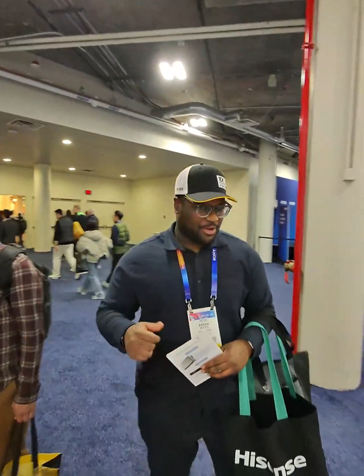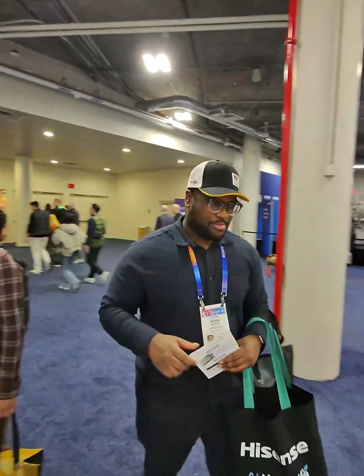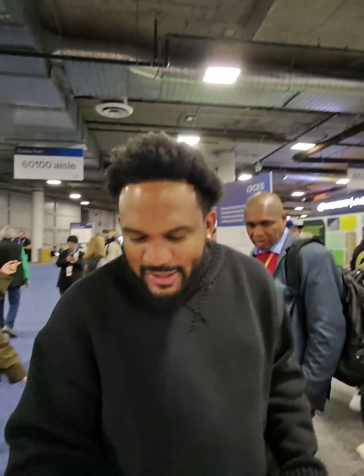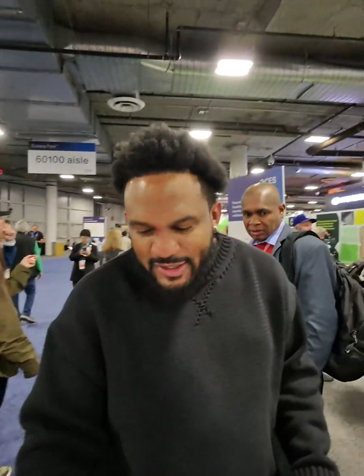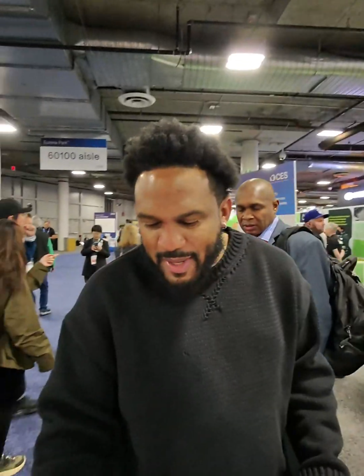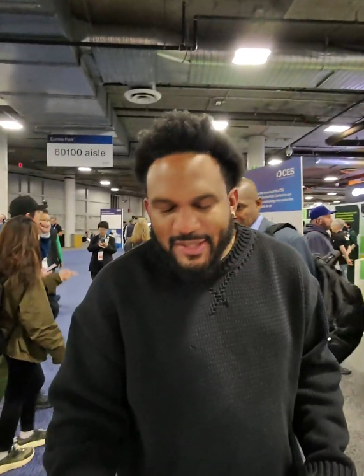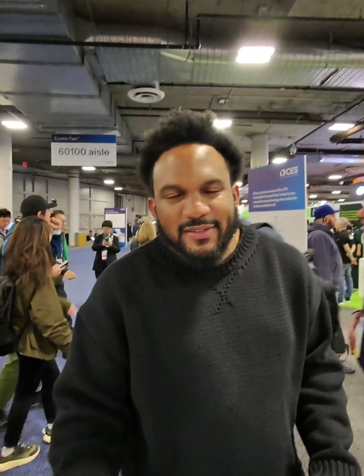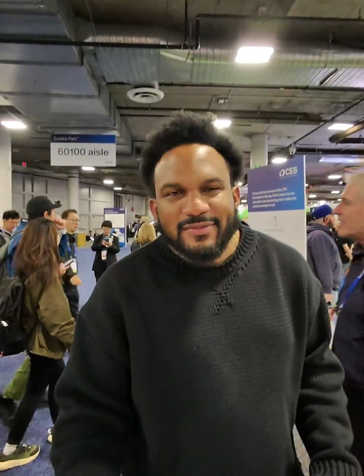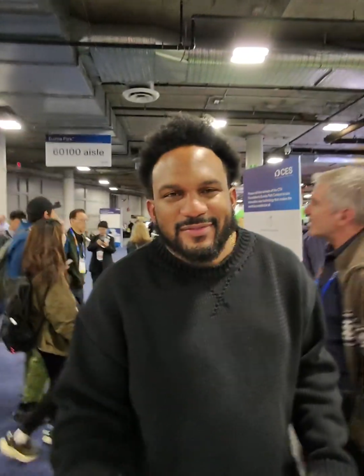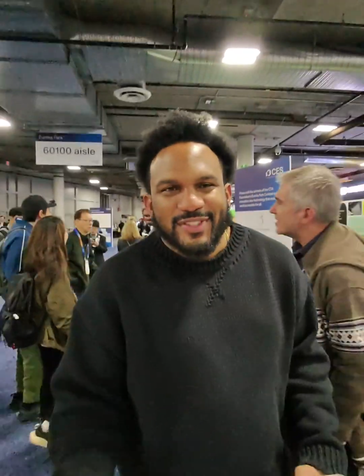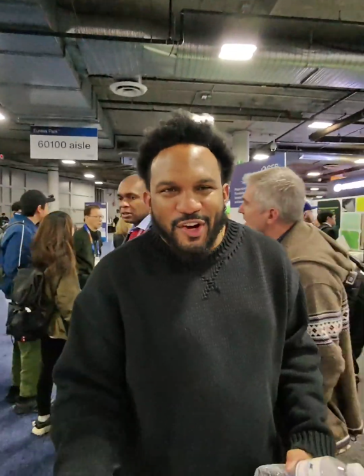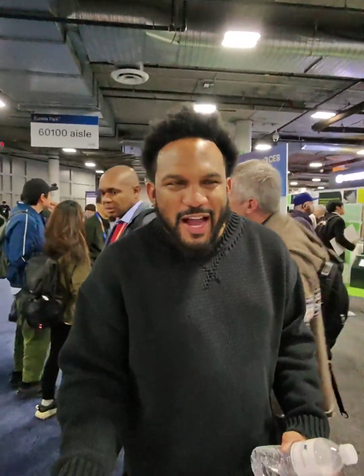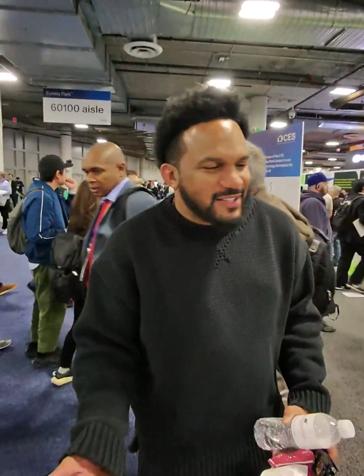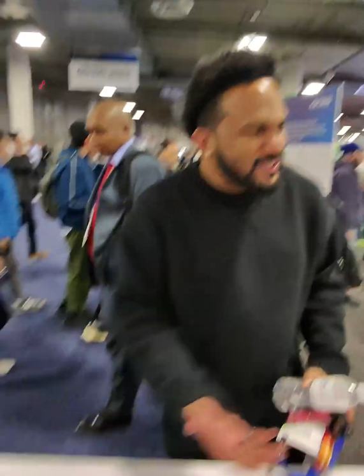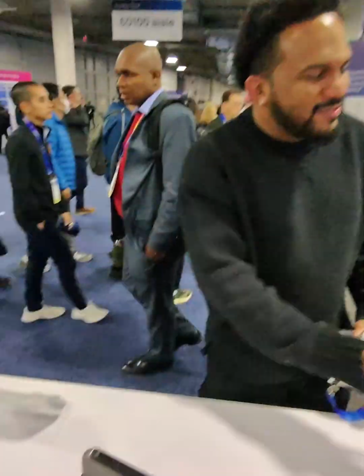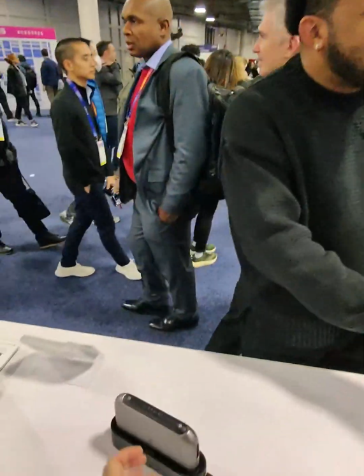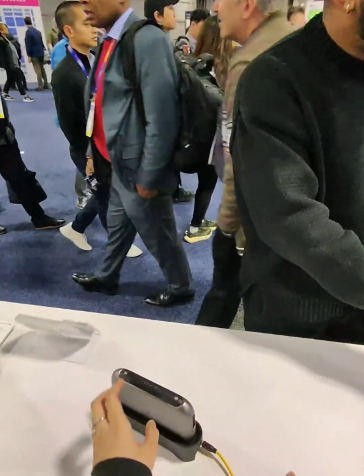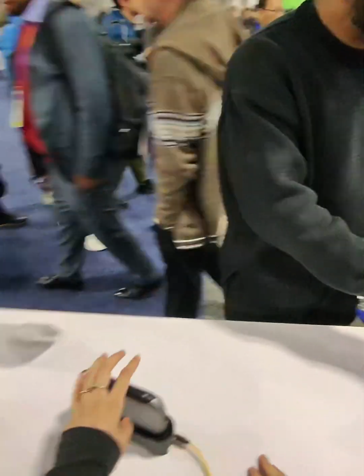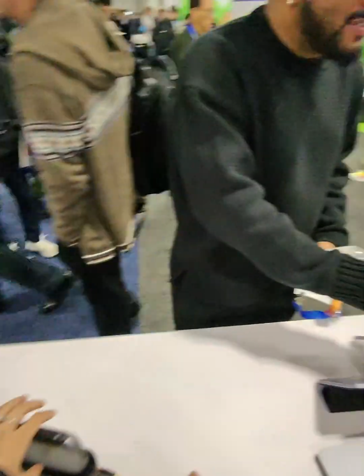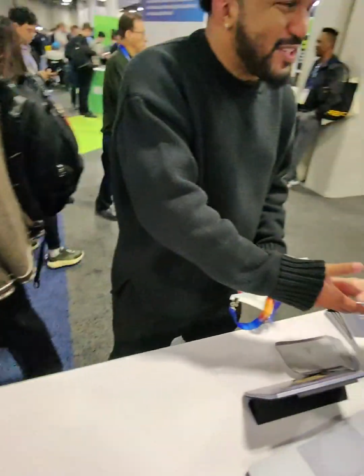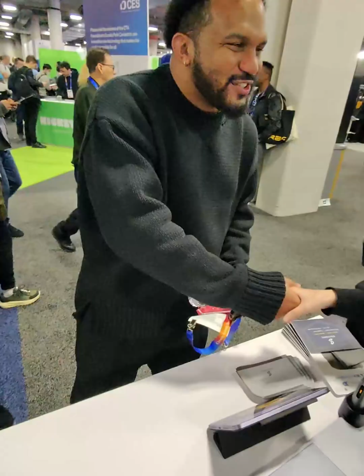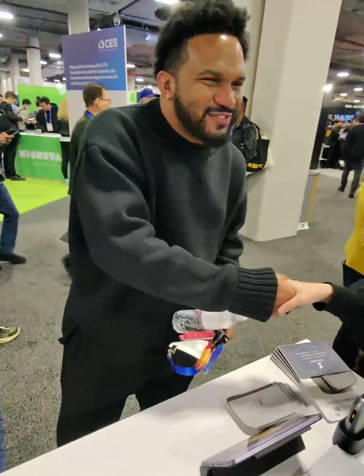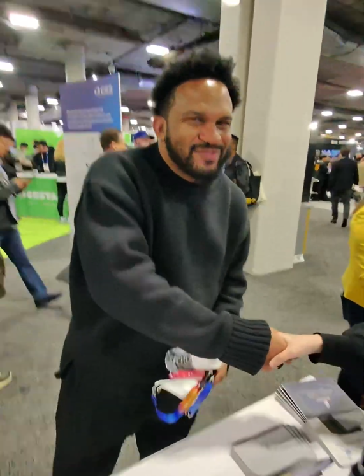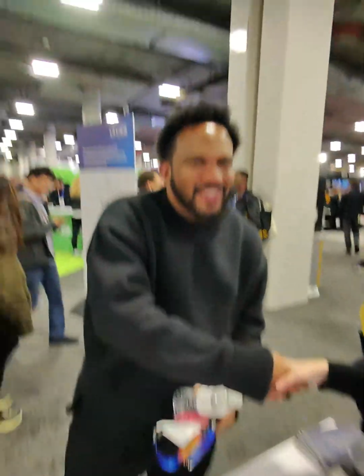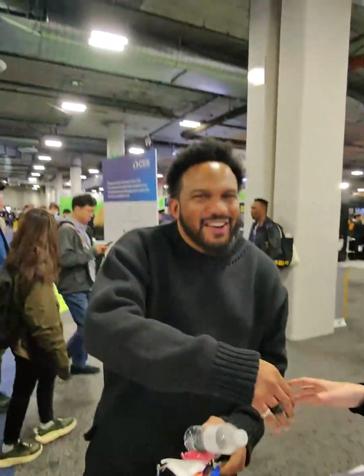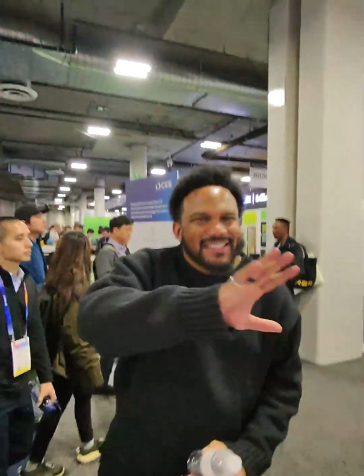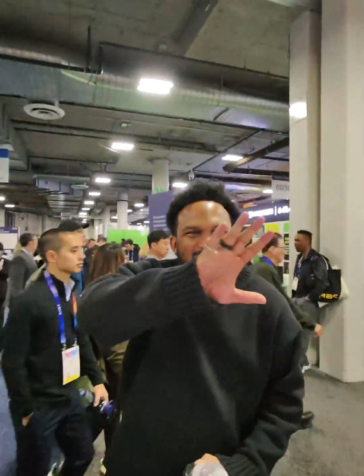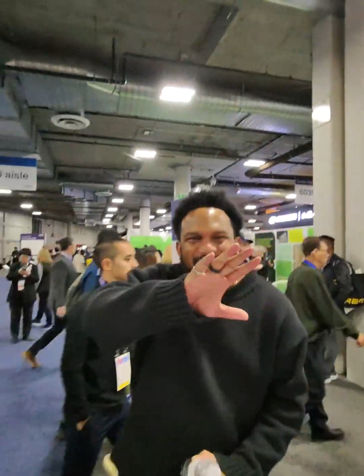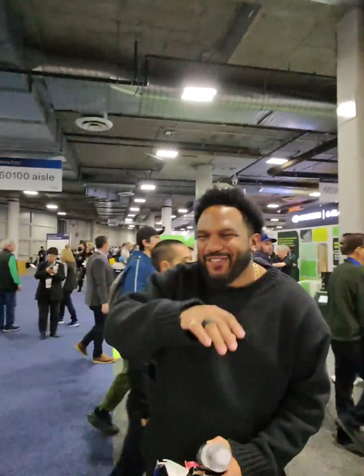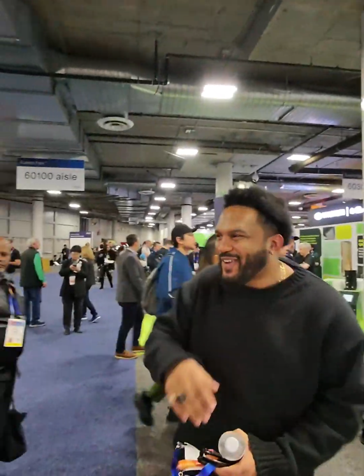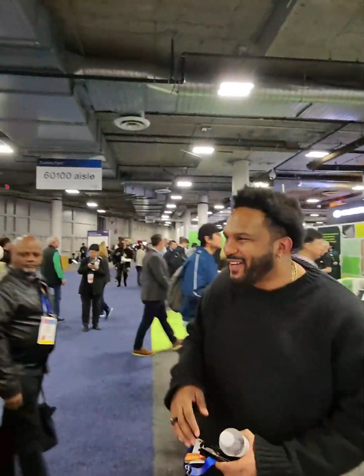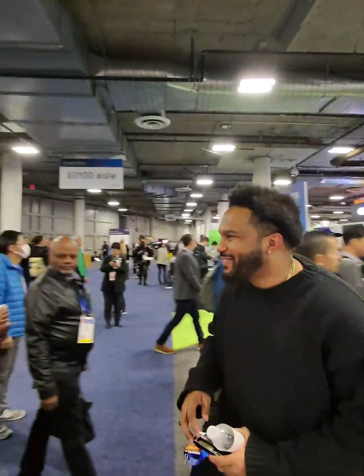It looks amazing. Thanks a lot. Very nice to meet you. Take care. Bye.